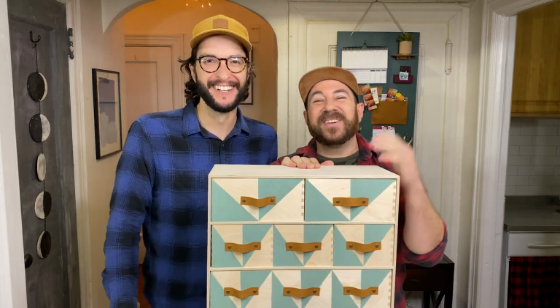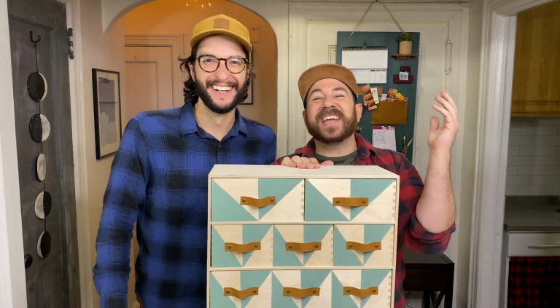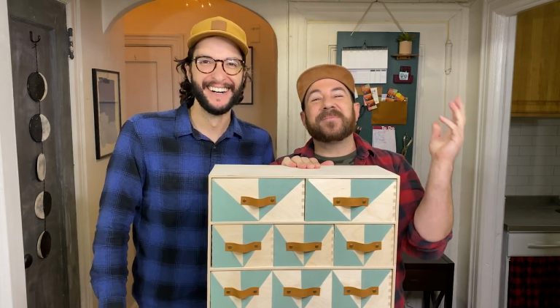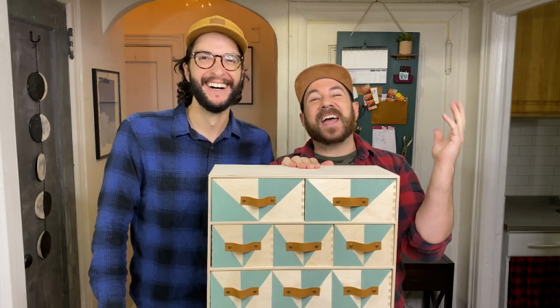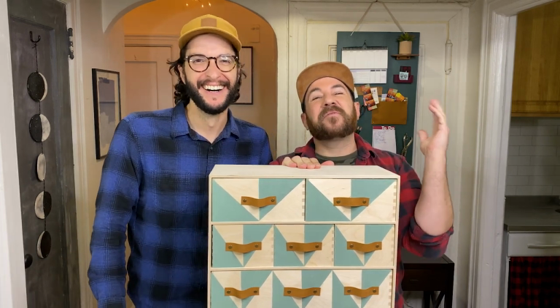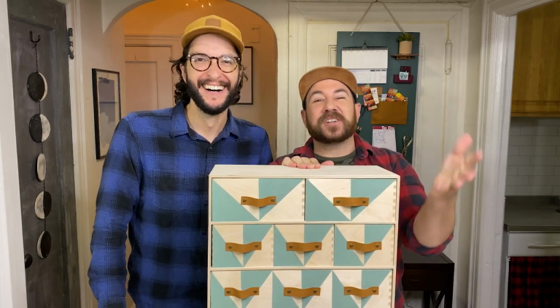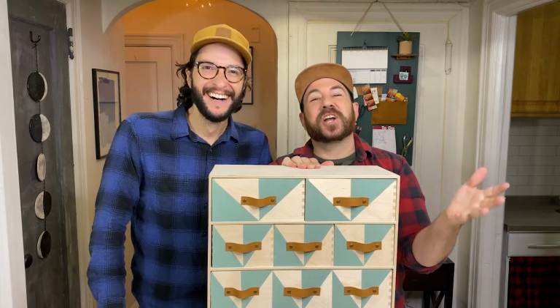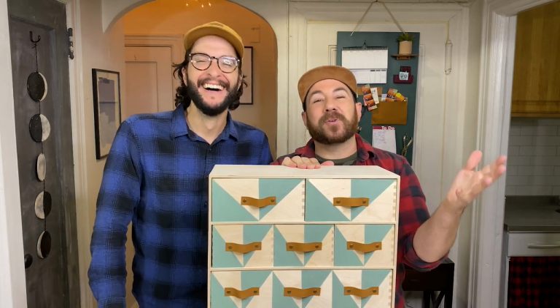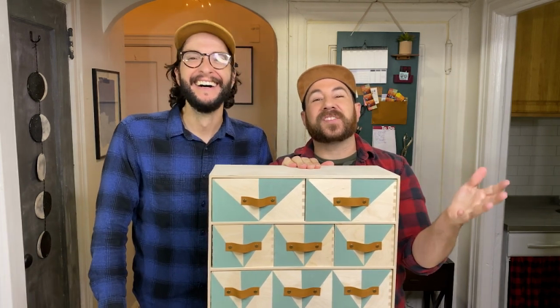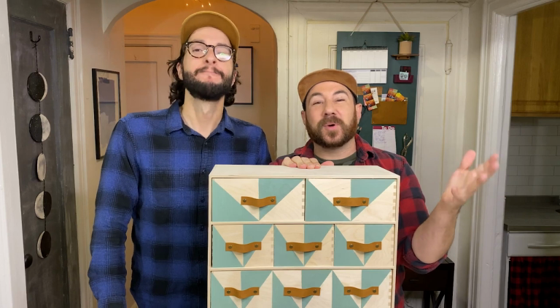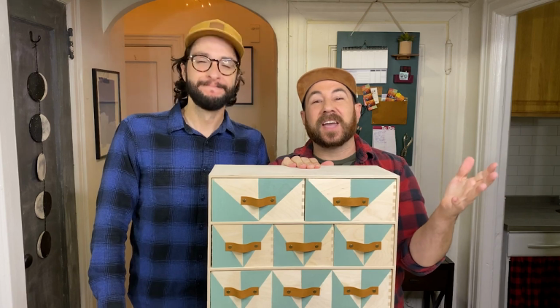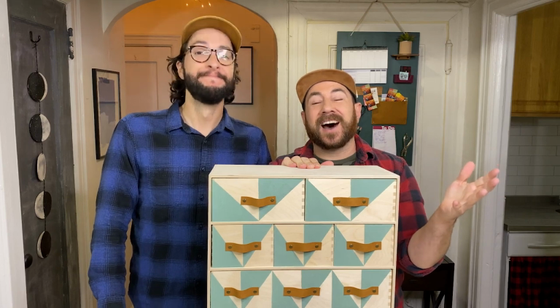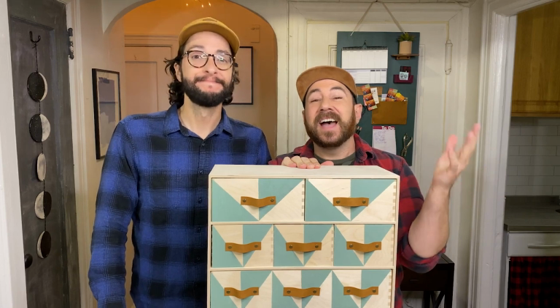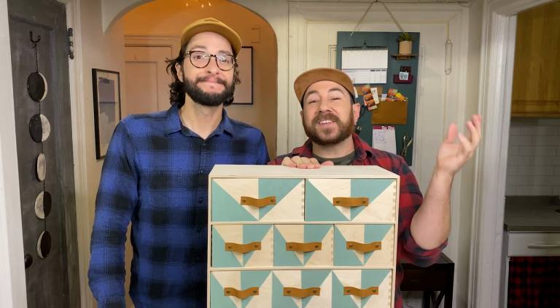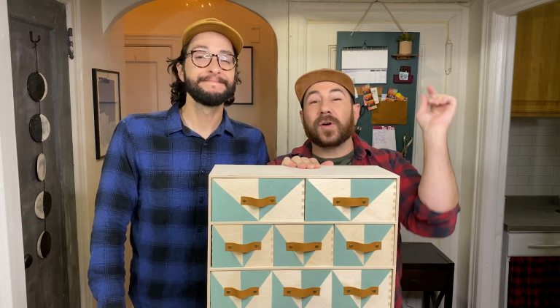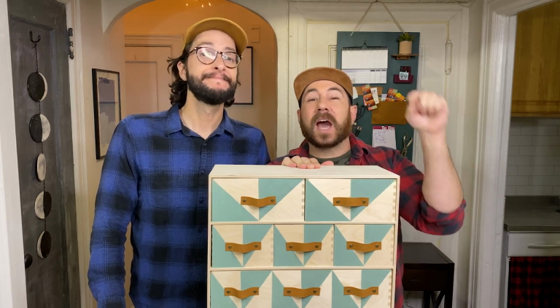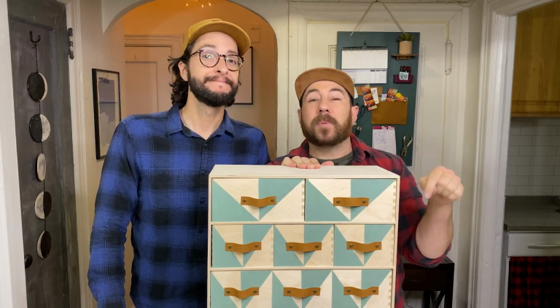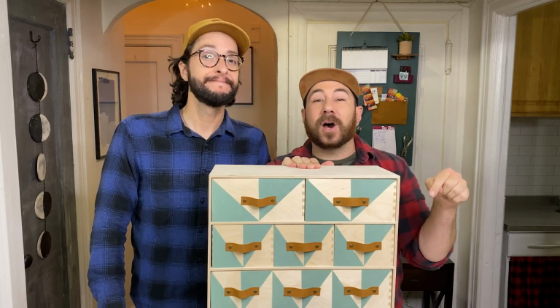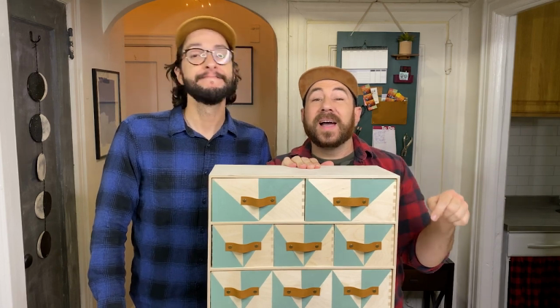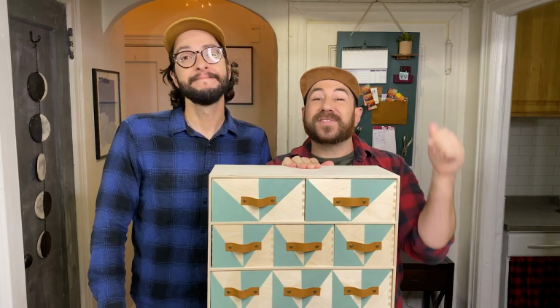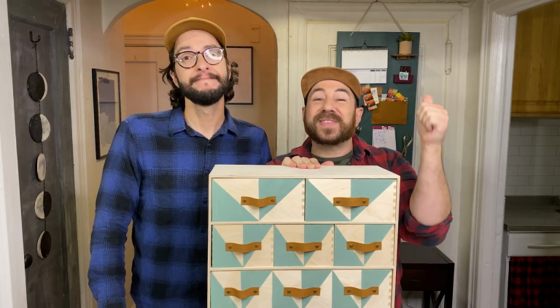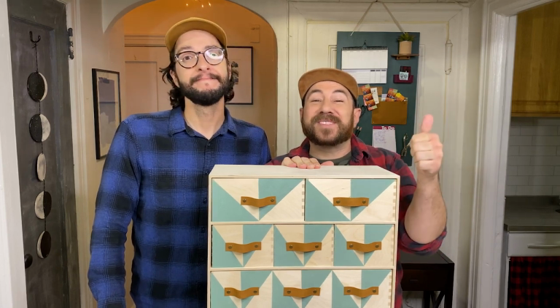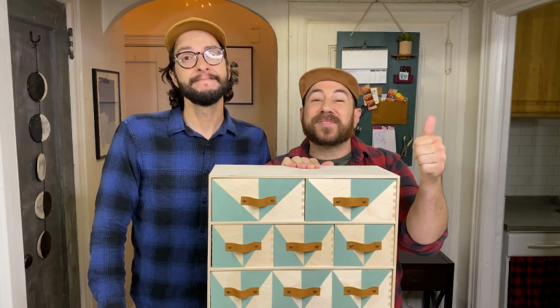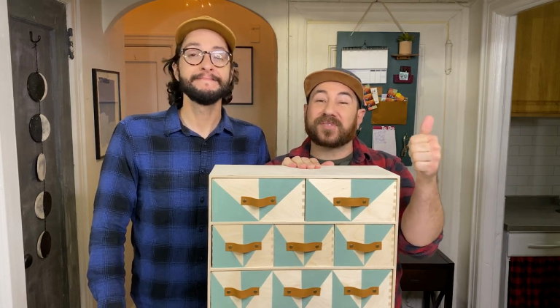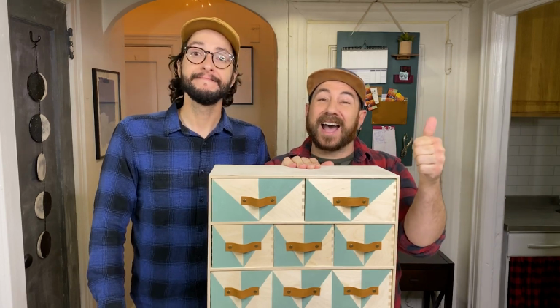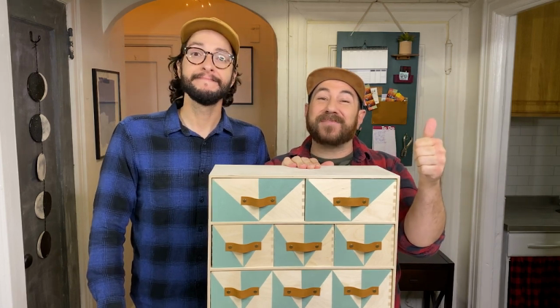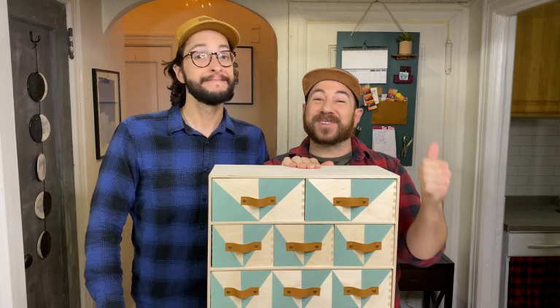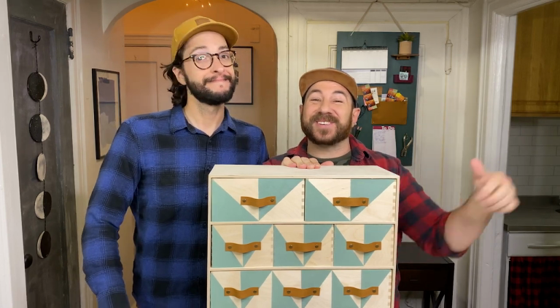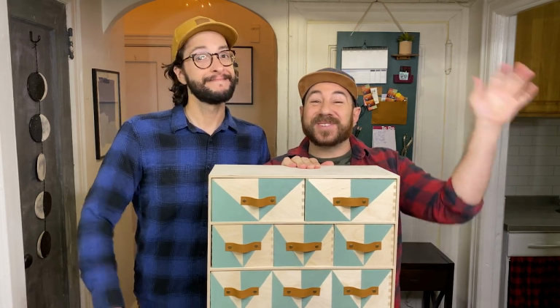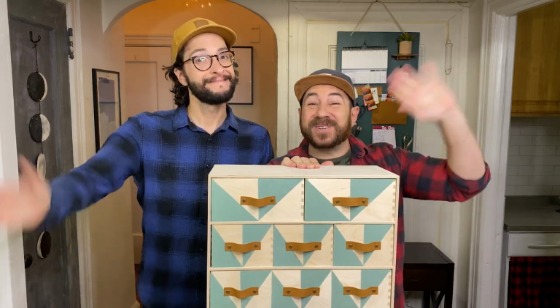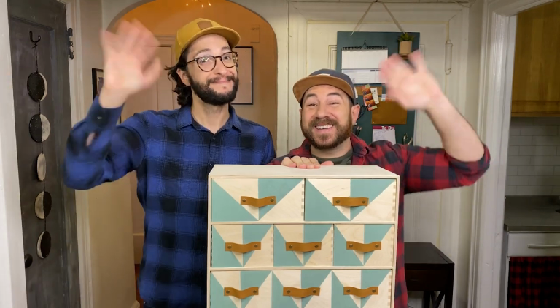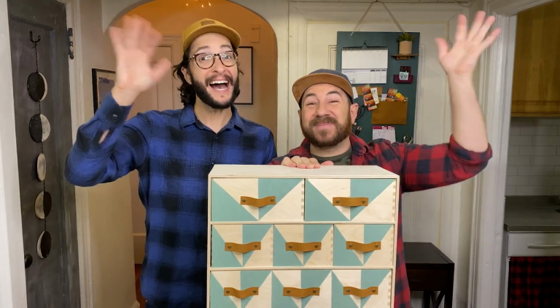We want to hear about any furniture upgrades you're working on. Let us know in a comment below, give us a thumbs up, subscribe, and we'll see you soon. Bye!